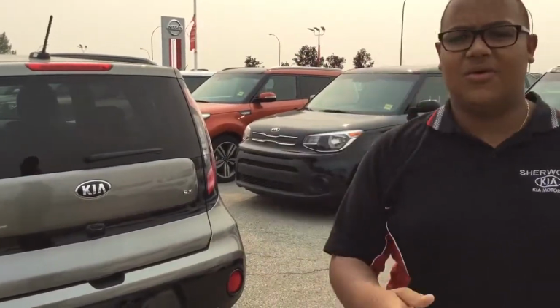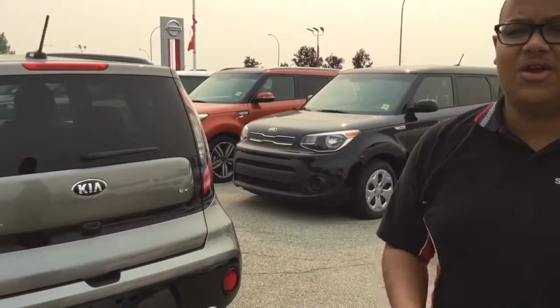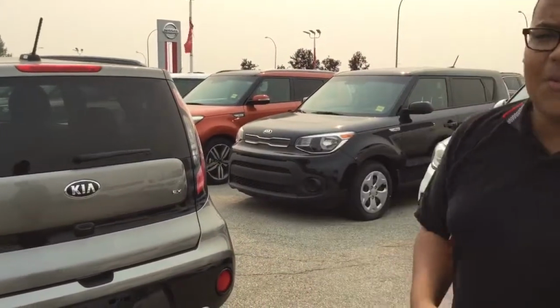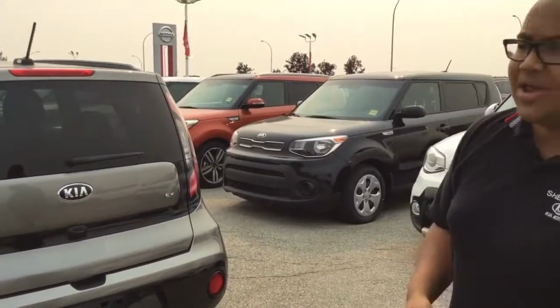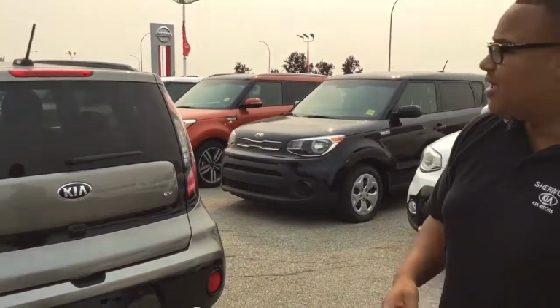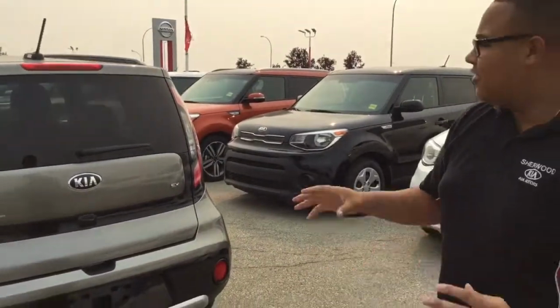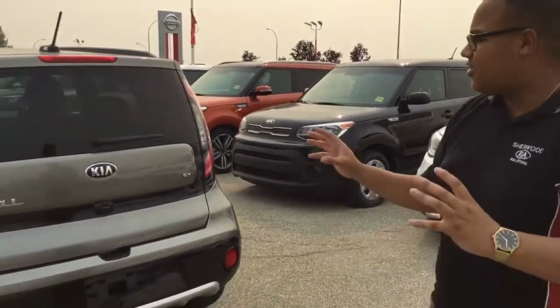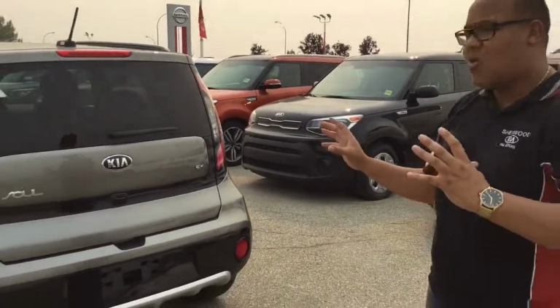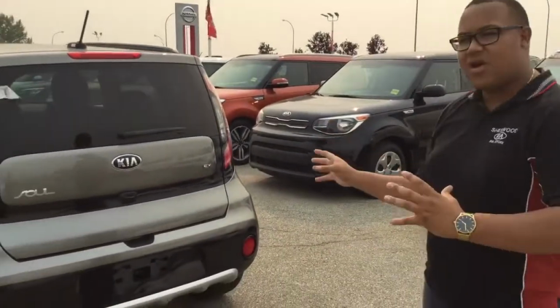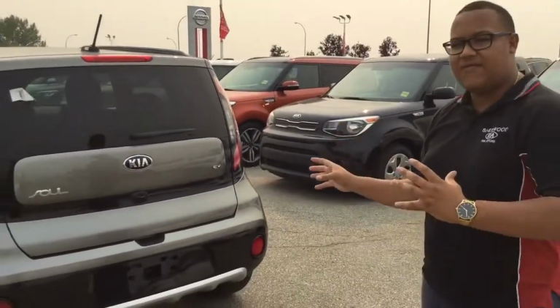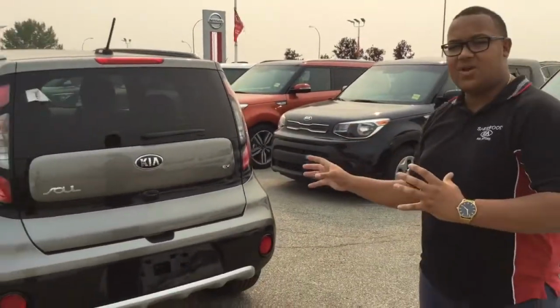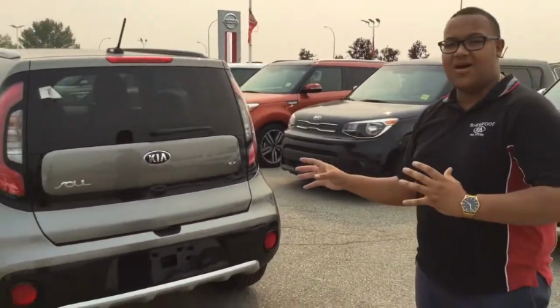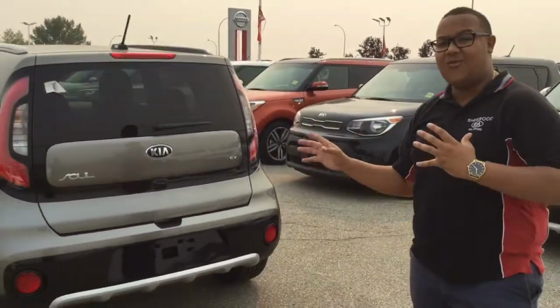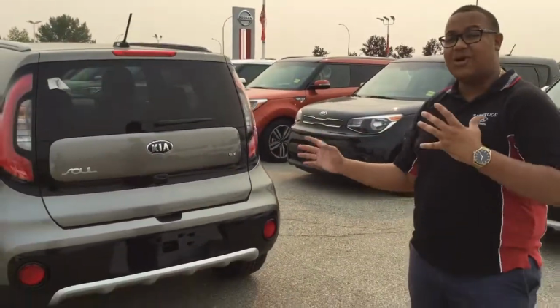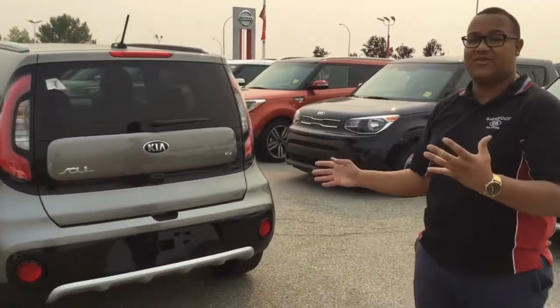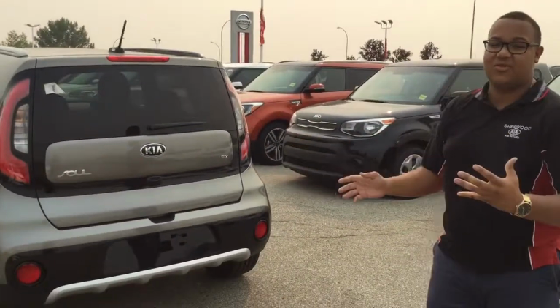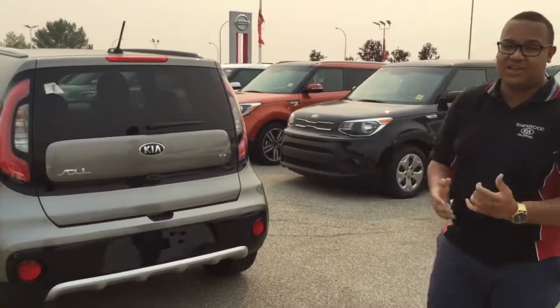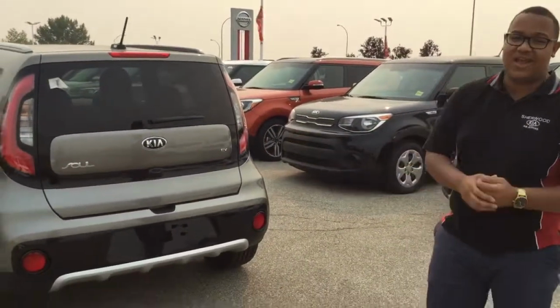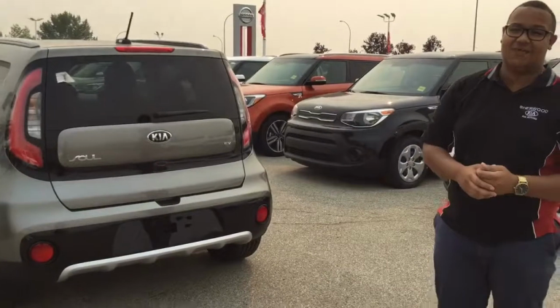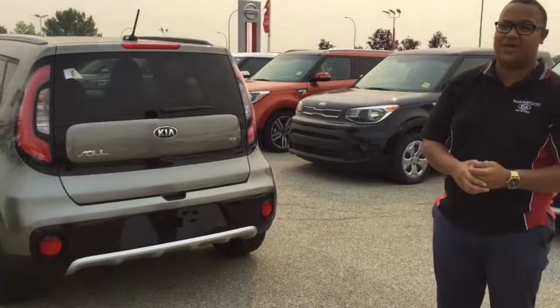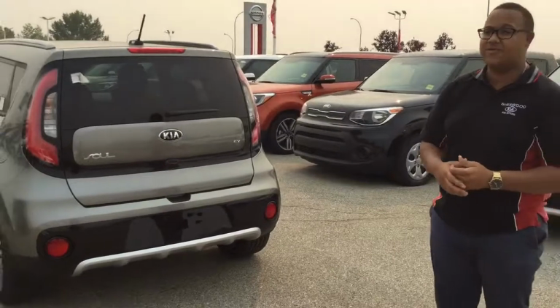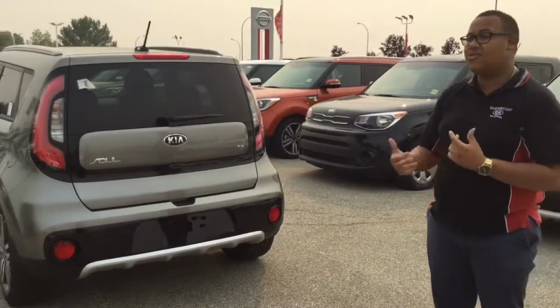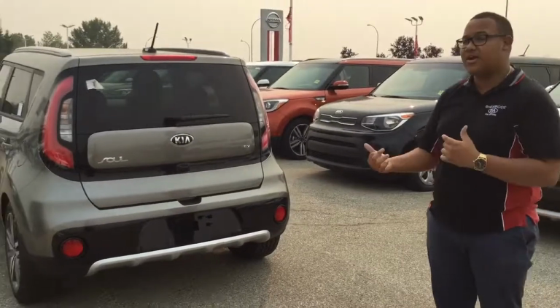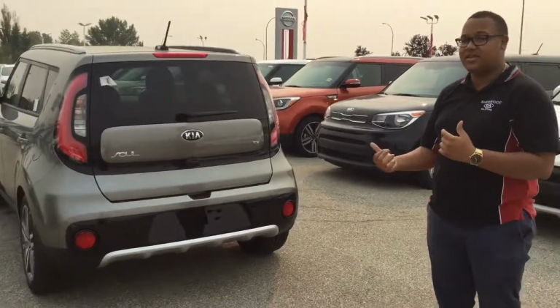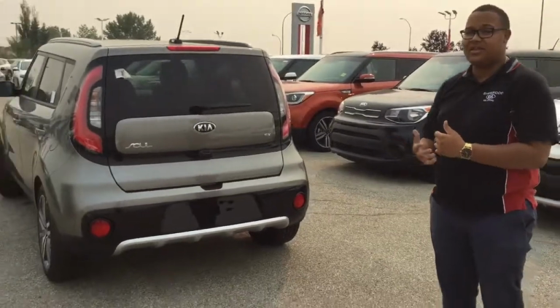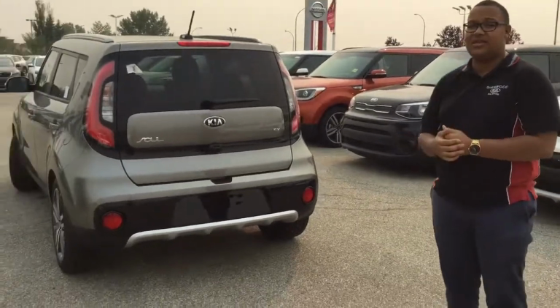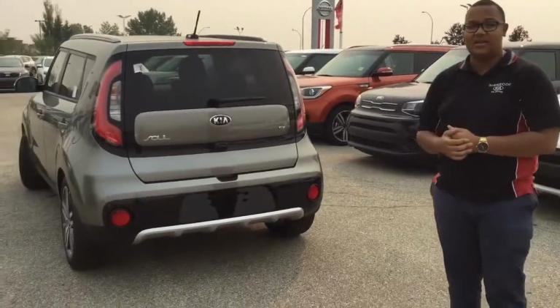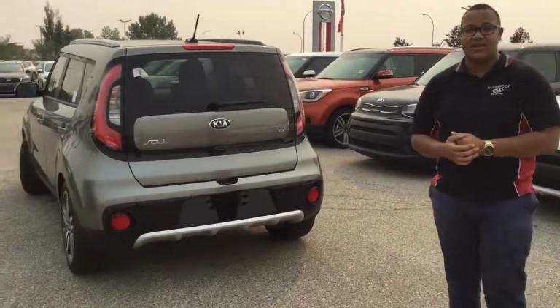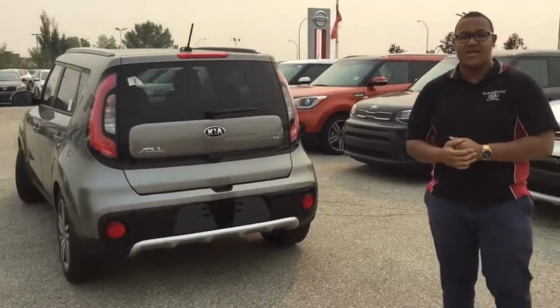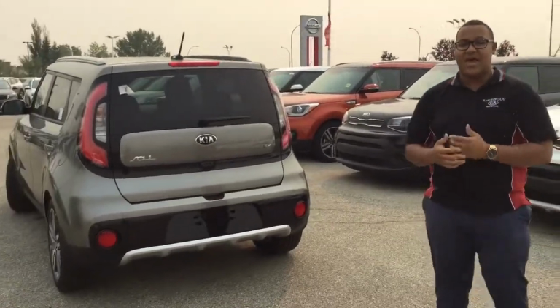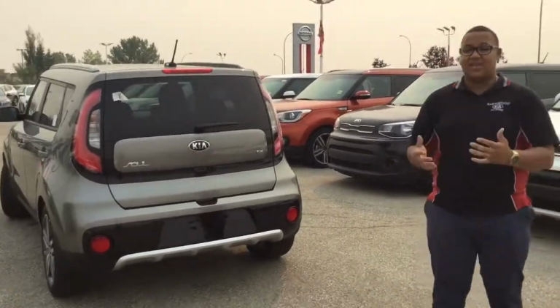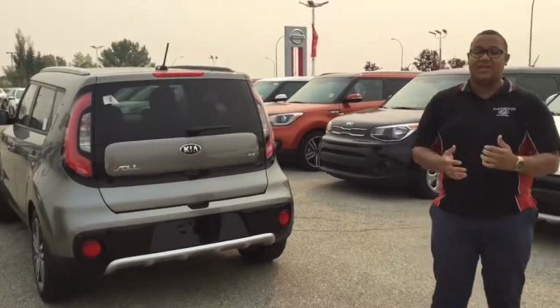So there you go, Penny — just a quick video of one of the Souls that I have left for 2018. Have a good day.